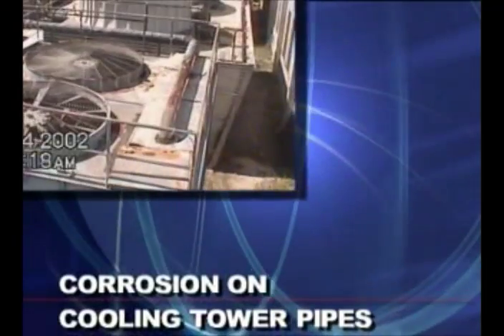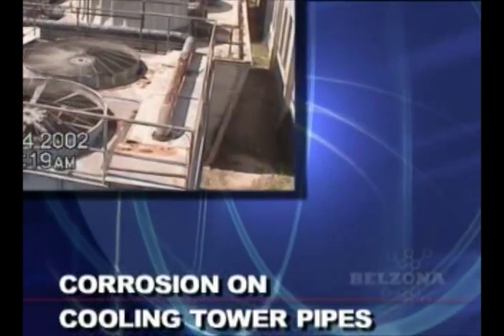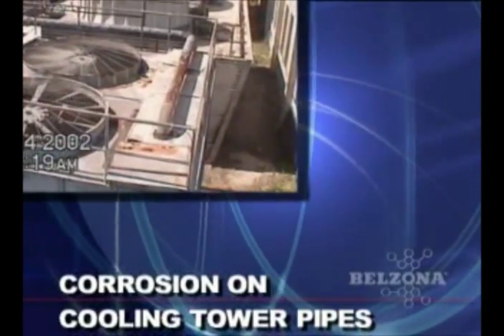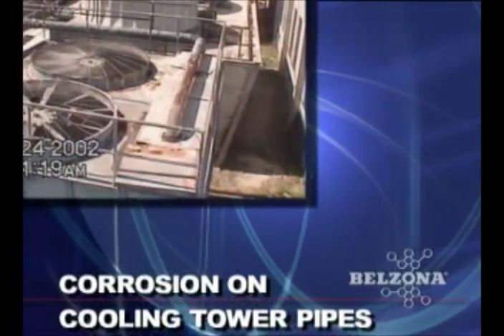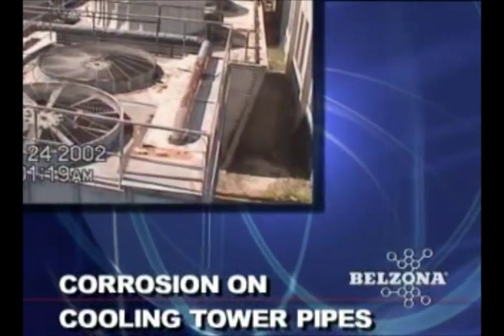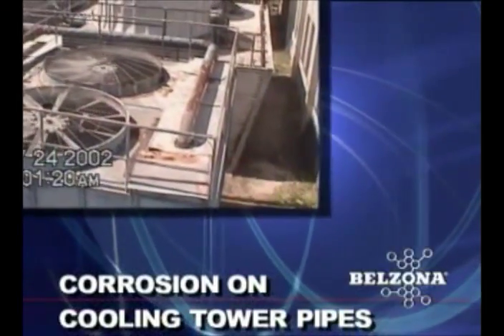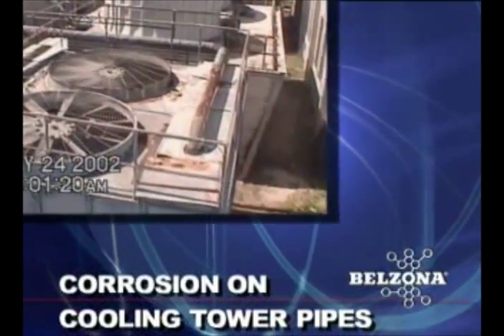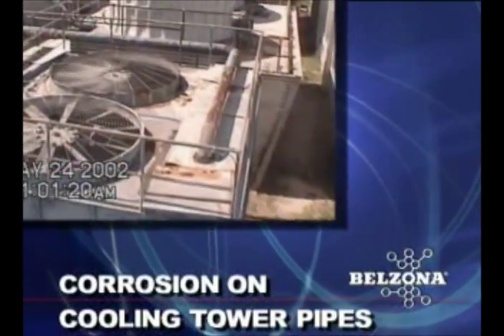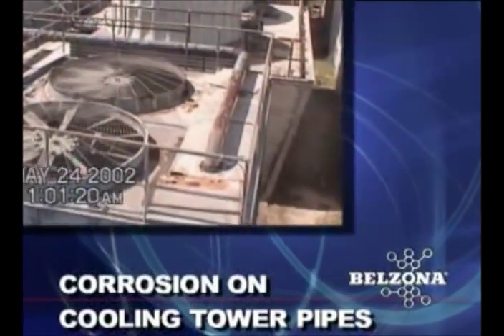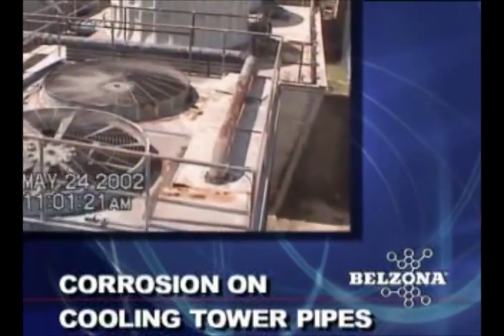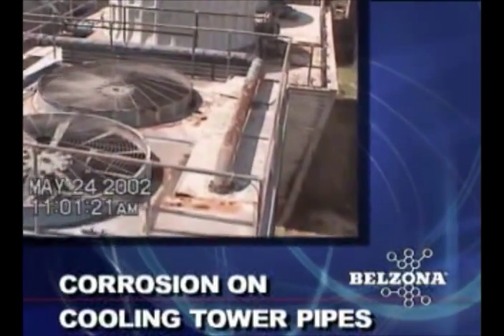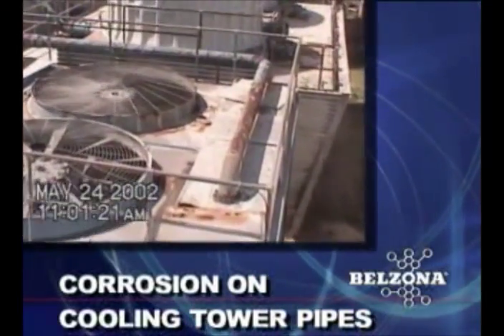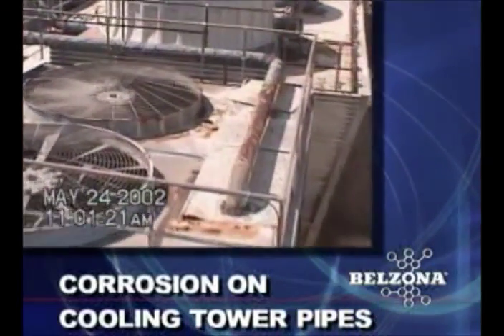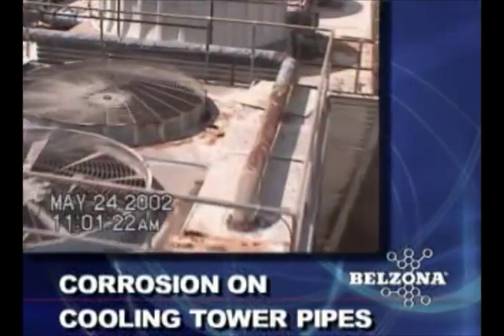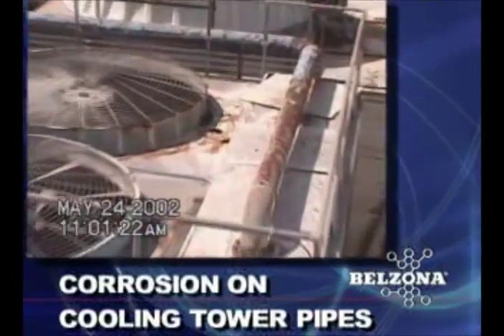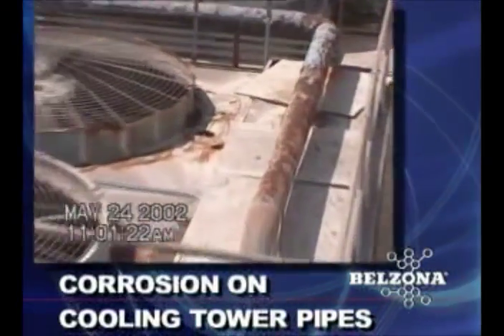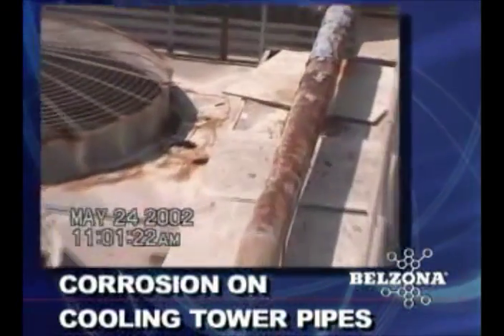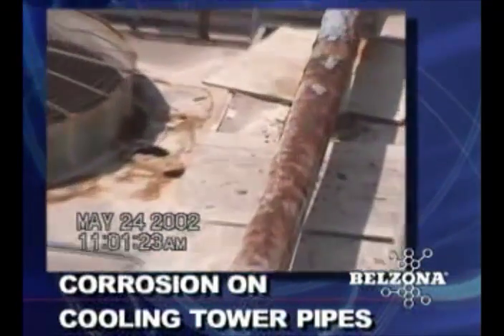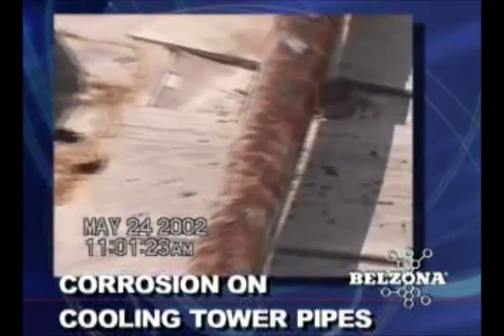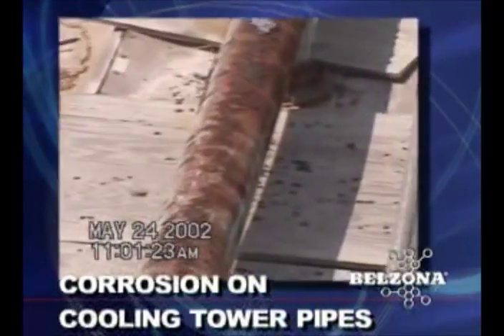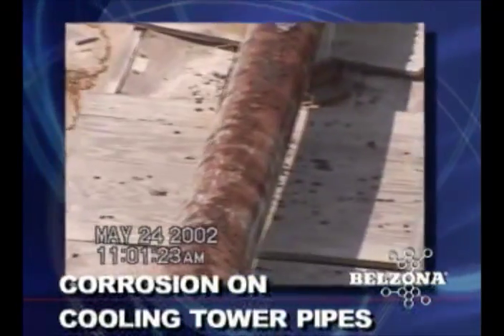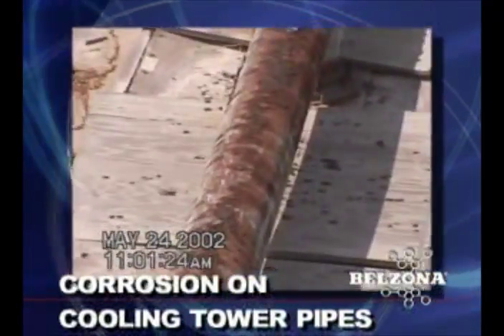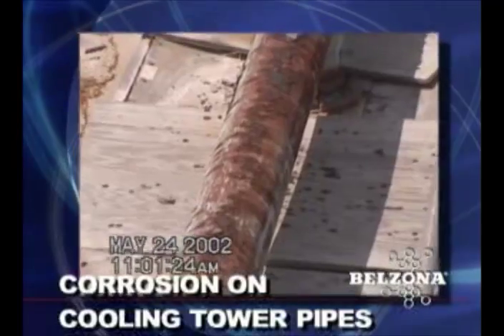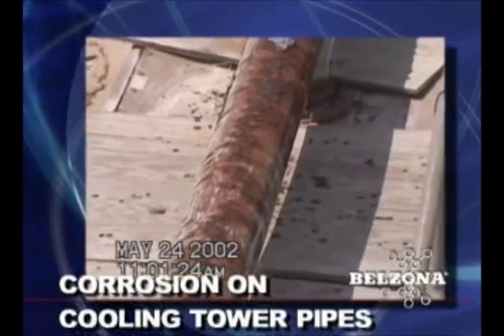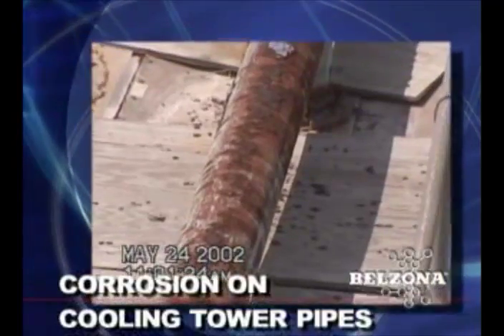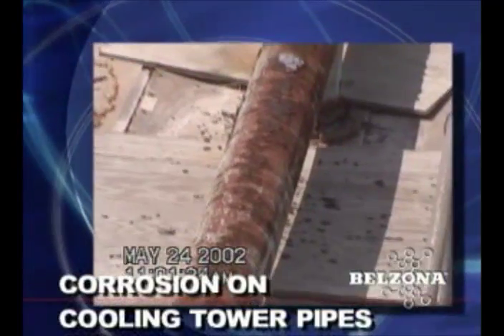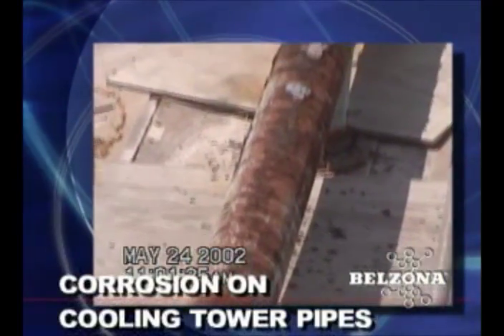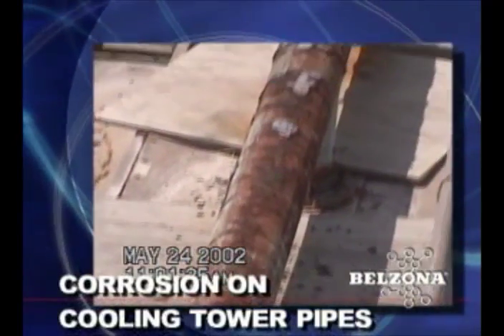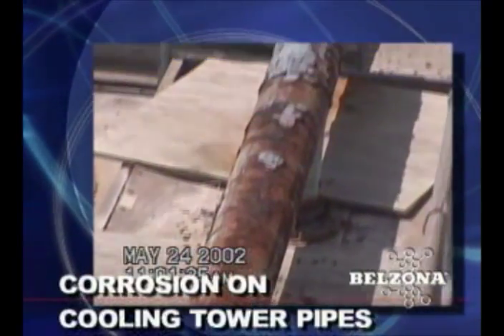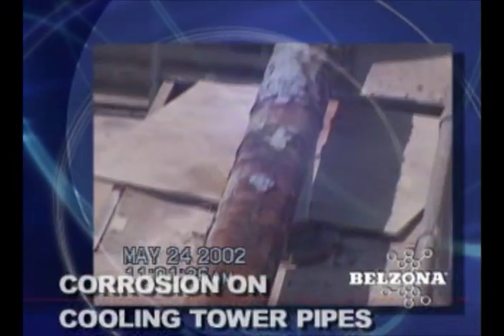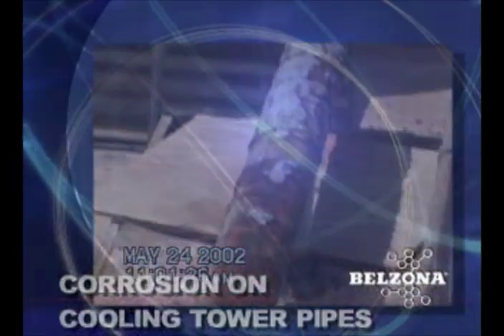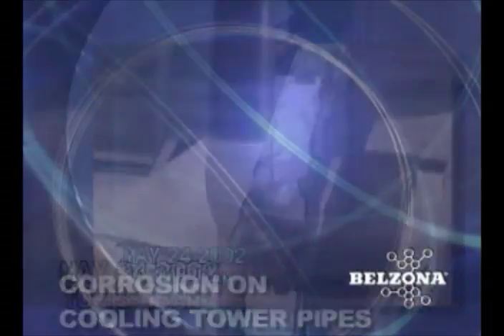Cooling tower pipes are essential components for the proper function and operation of all types of commercial and industrial HVAC equipment.